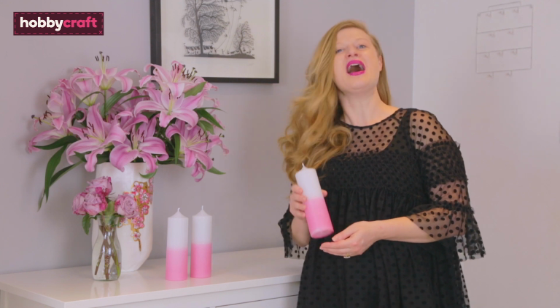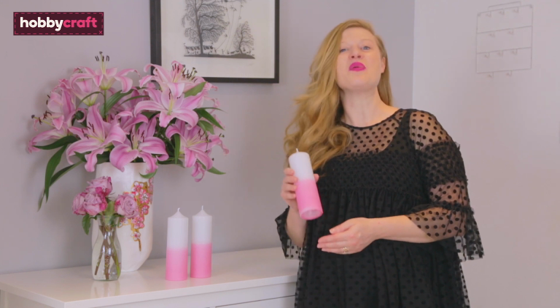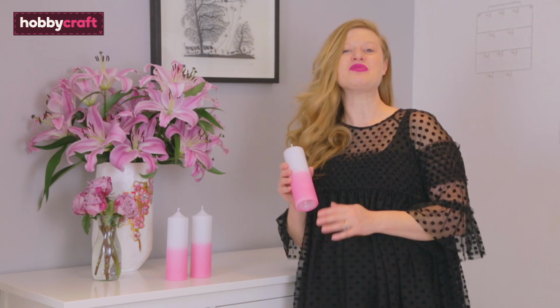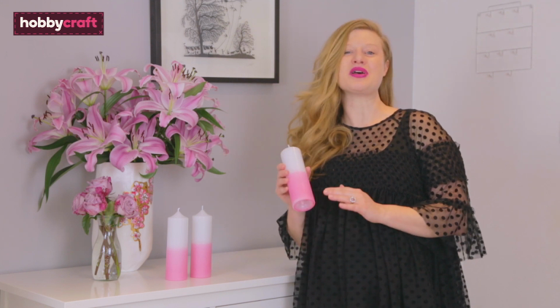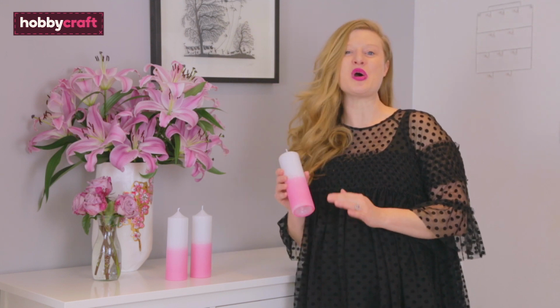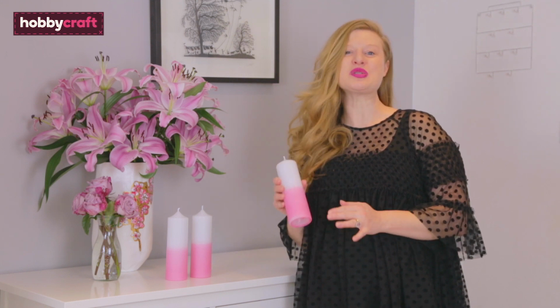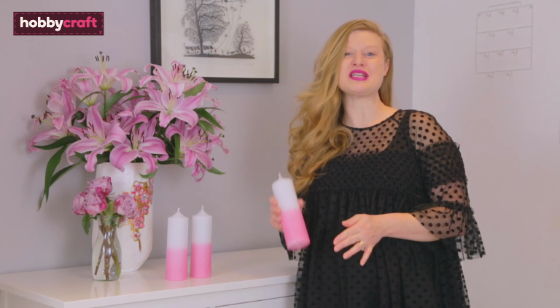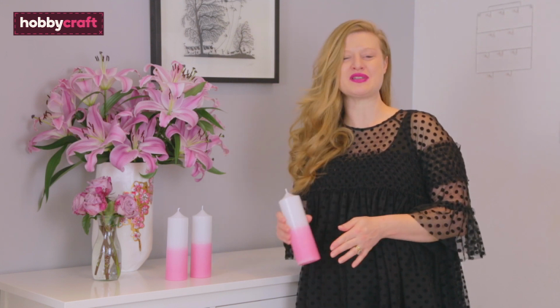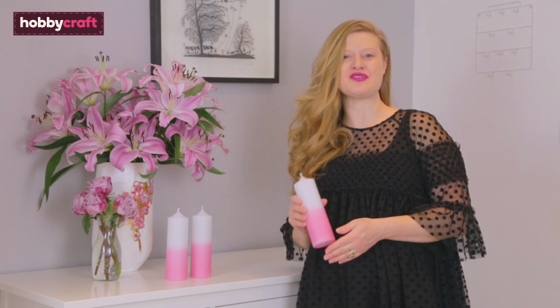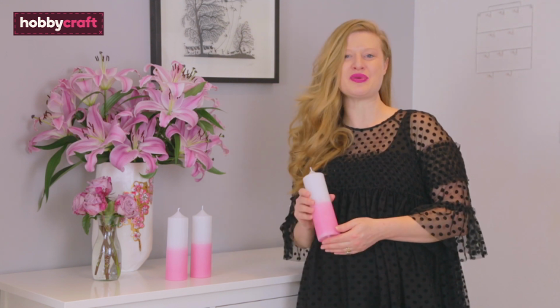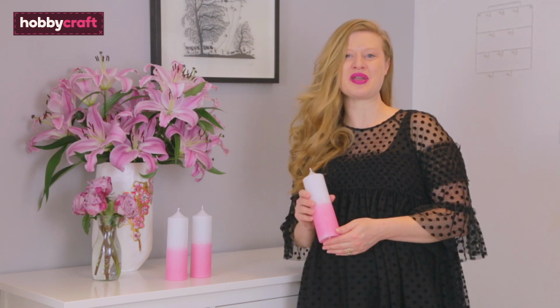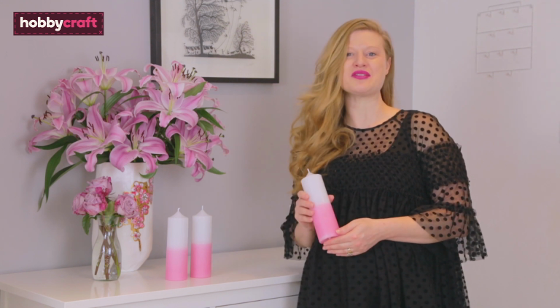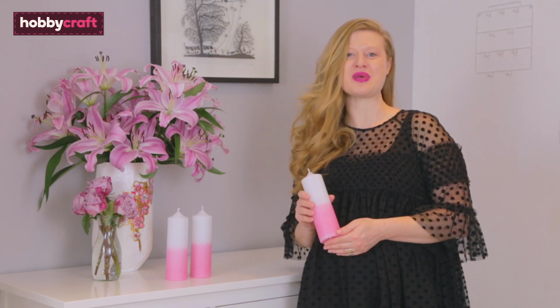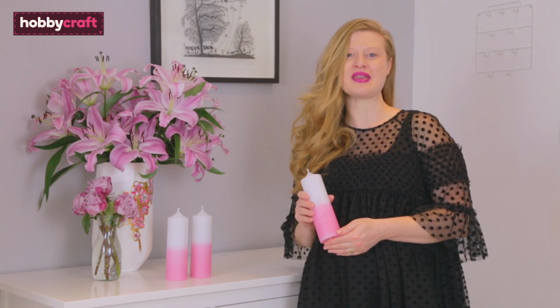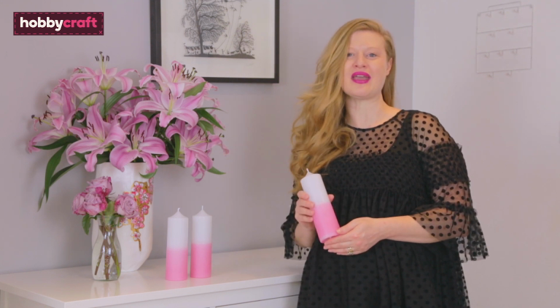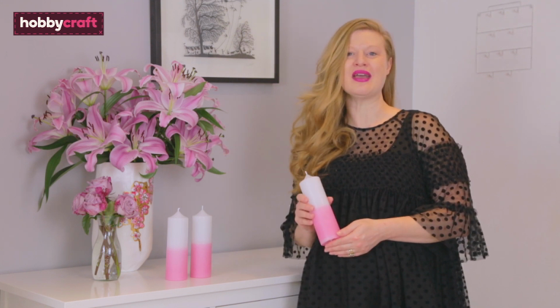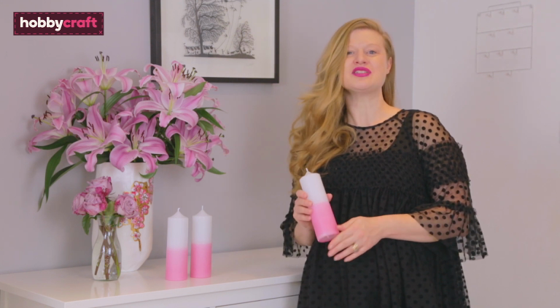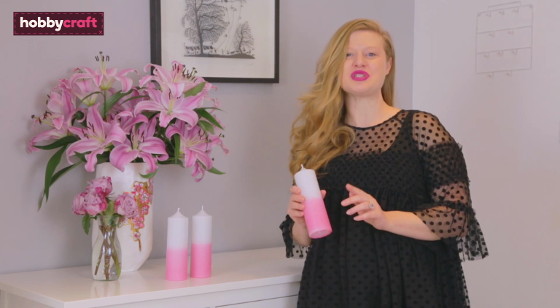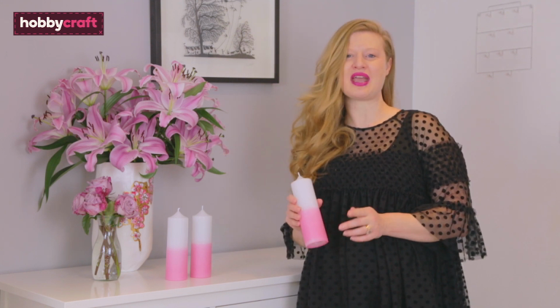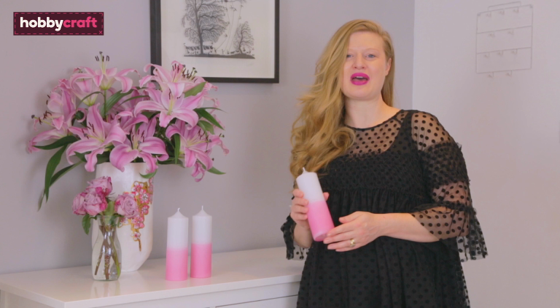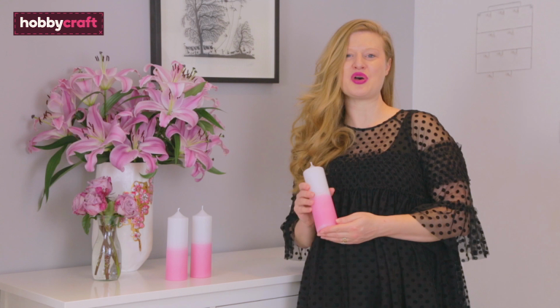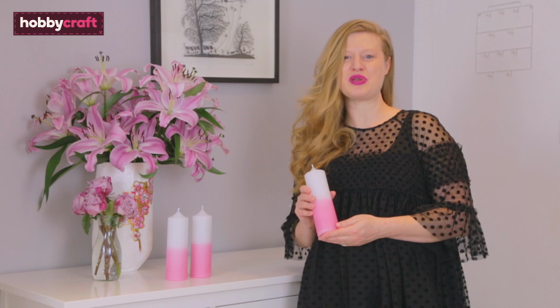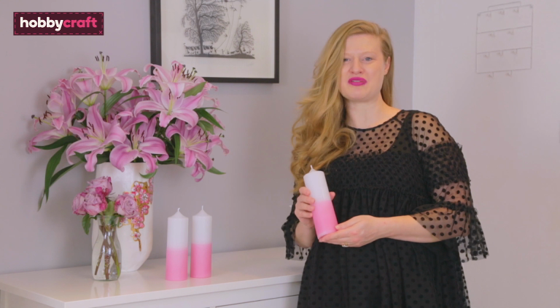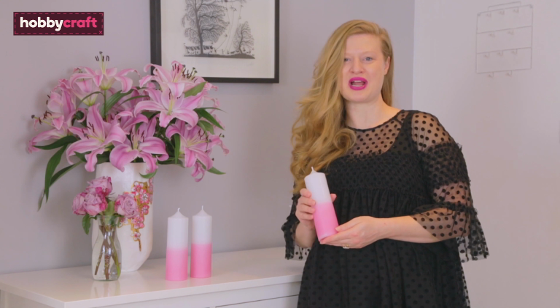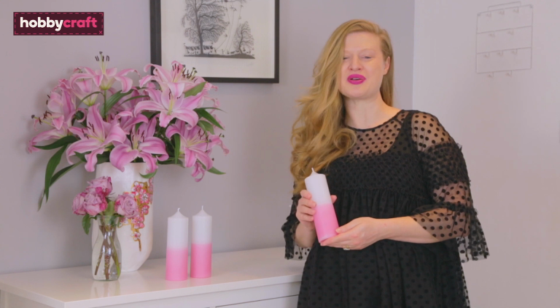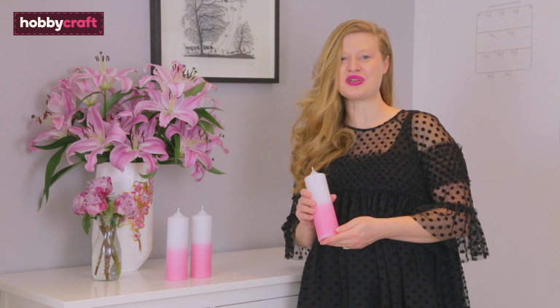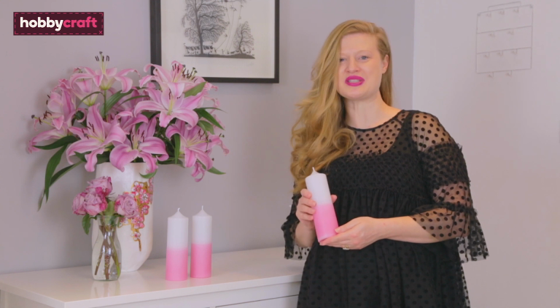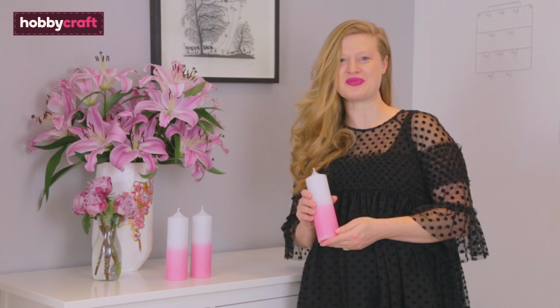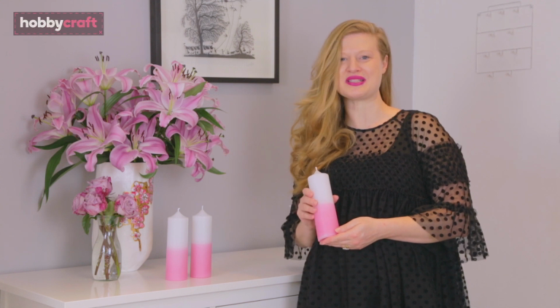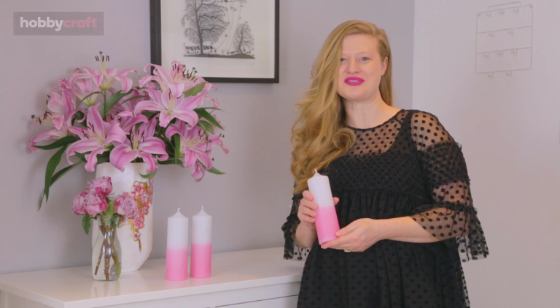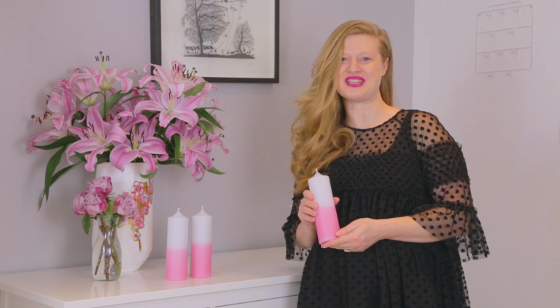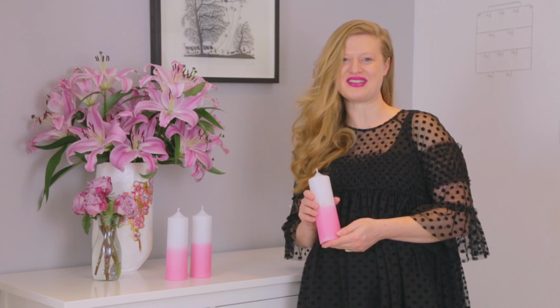We've done a whole series for you on candle making, so check out the Hobbycraft channel and you can see the rest of those videos.